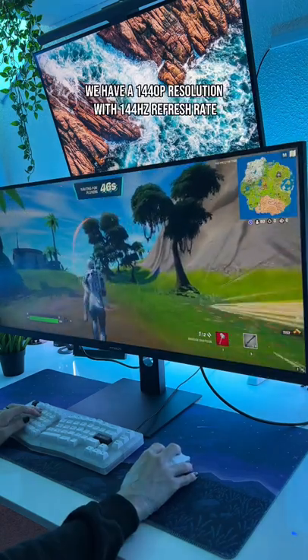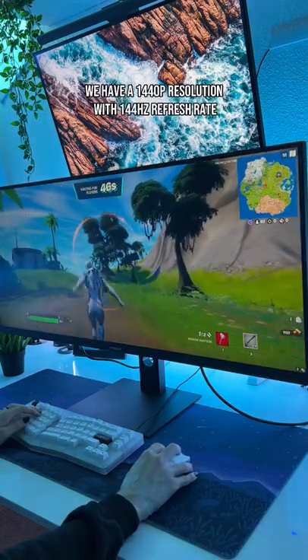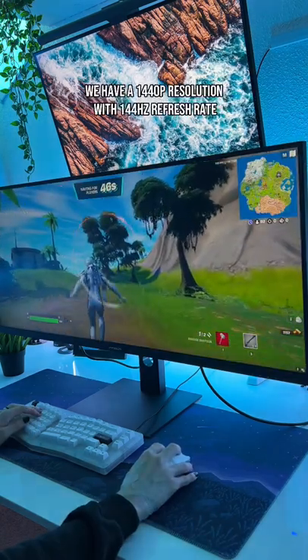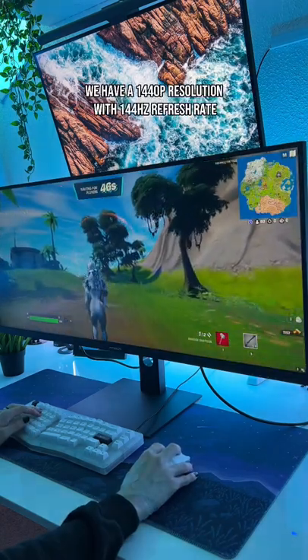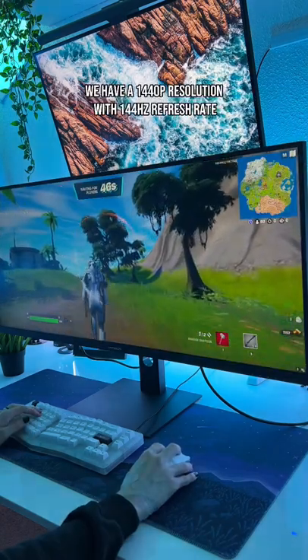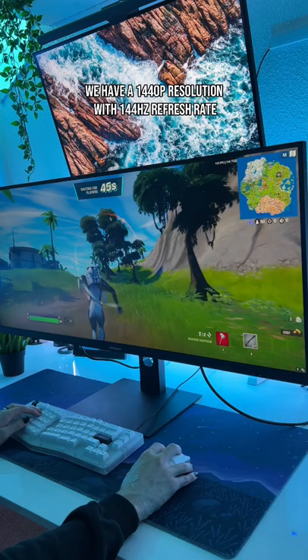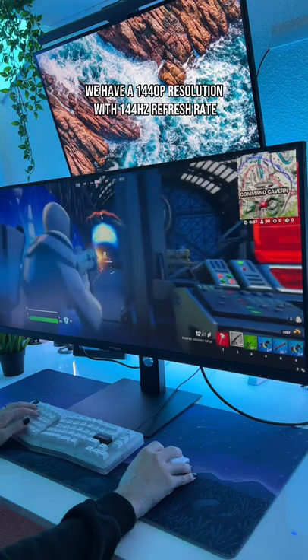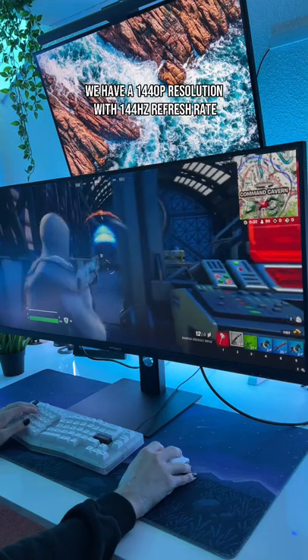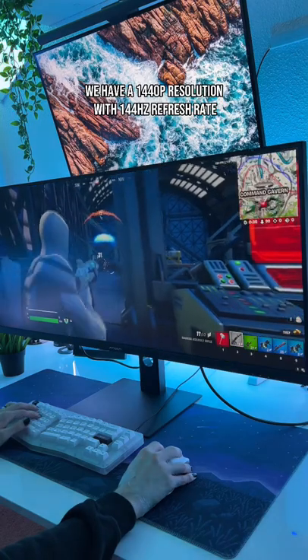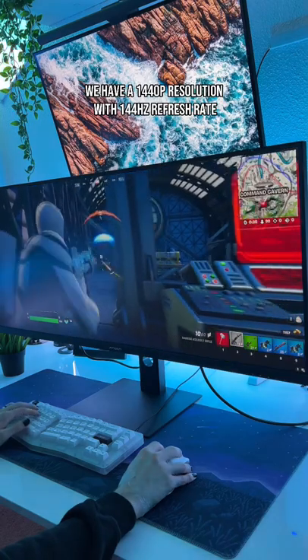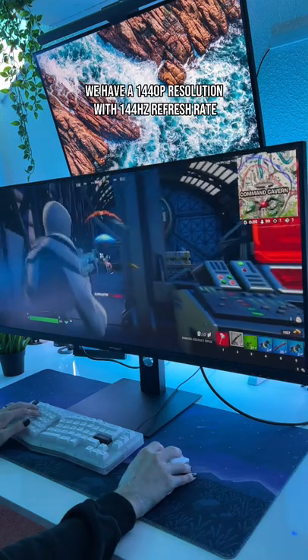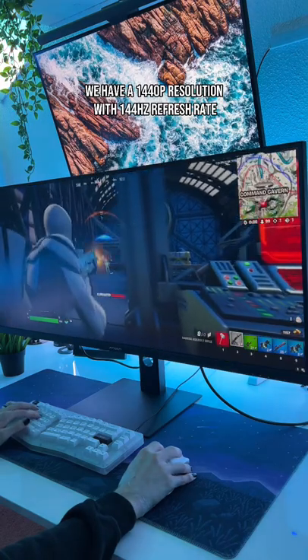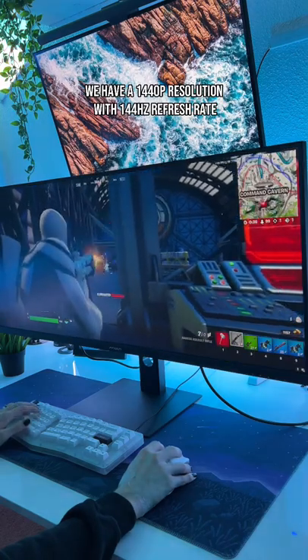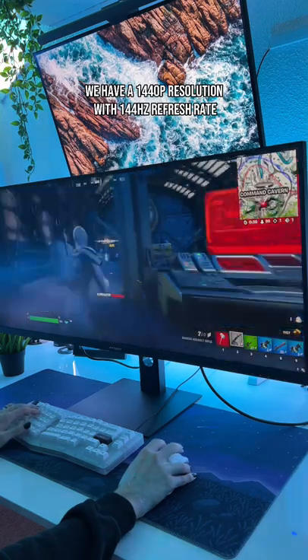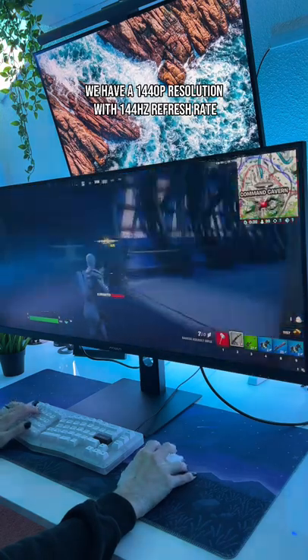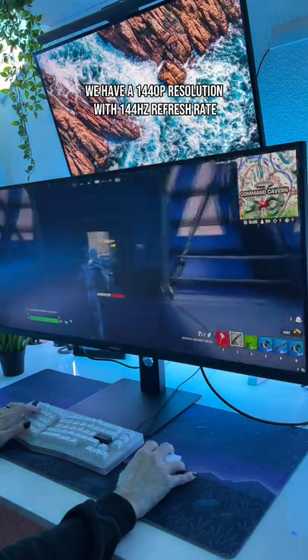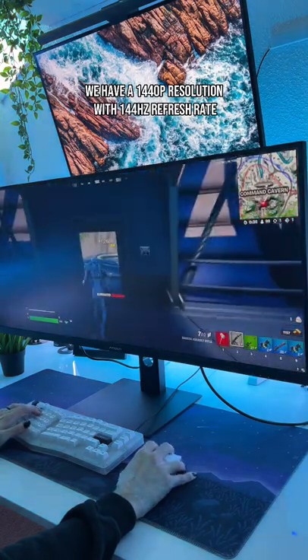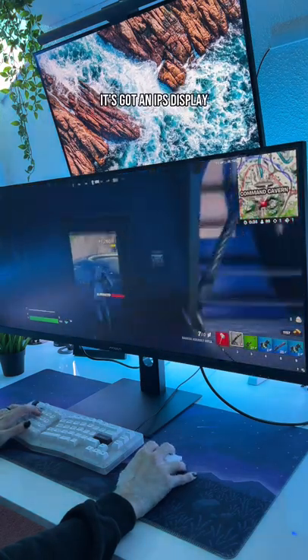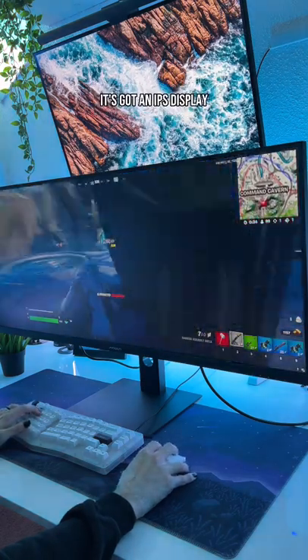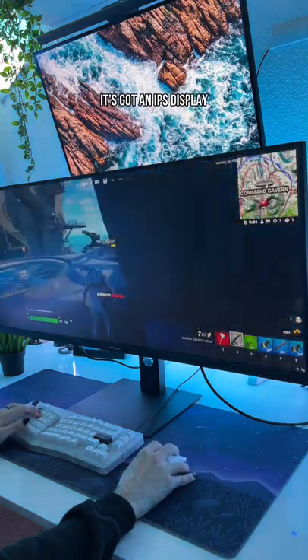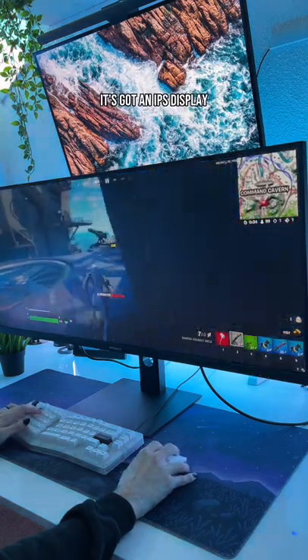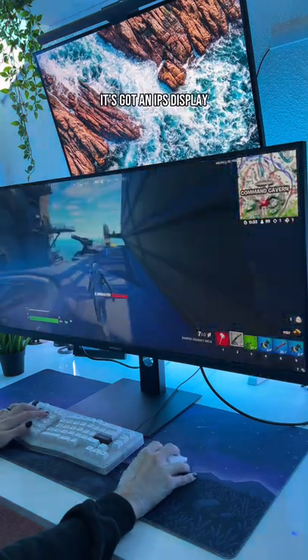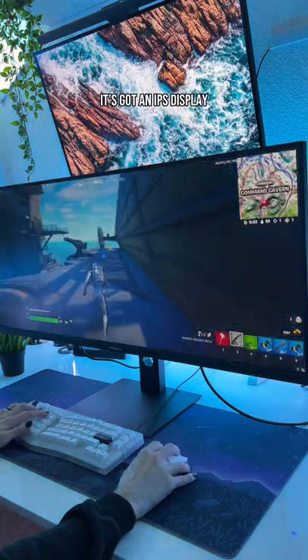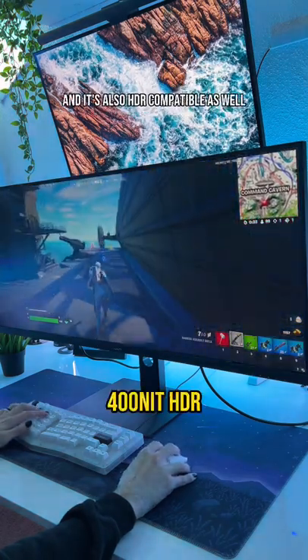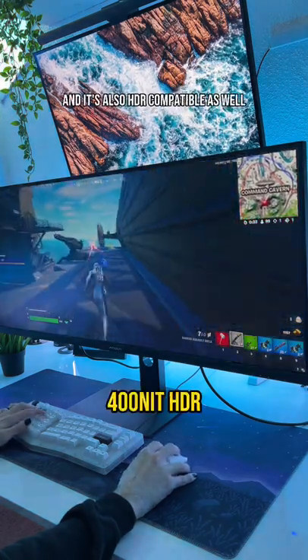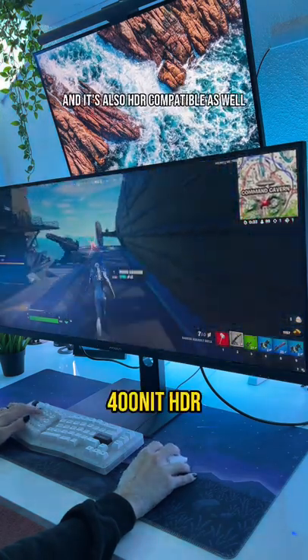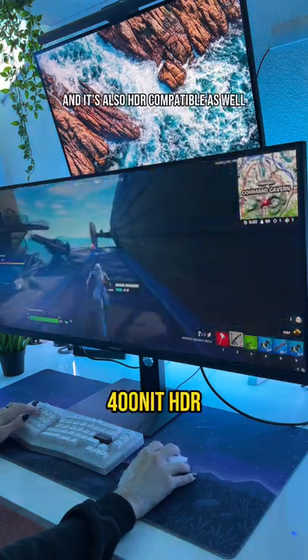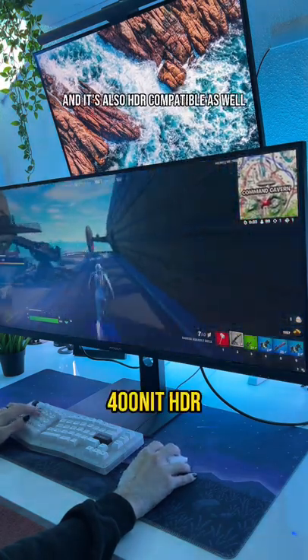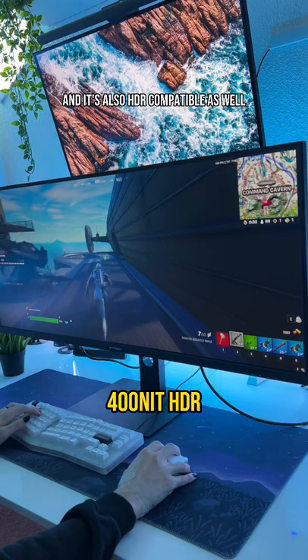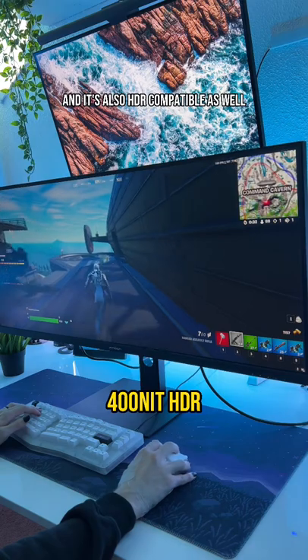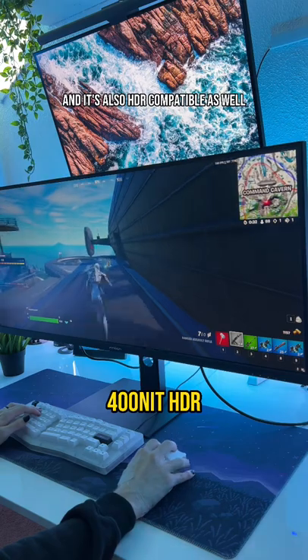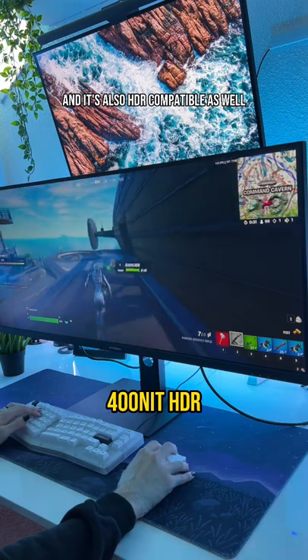Checking out the specs, we have a 1440p resolution with a 144Hz refresh rate. It's got an IPS display, and it's also HDR compatible as well.